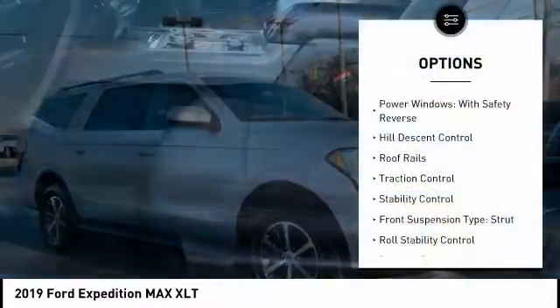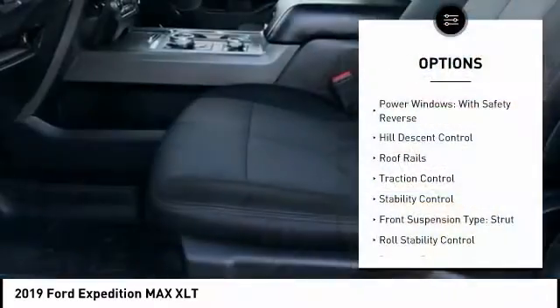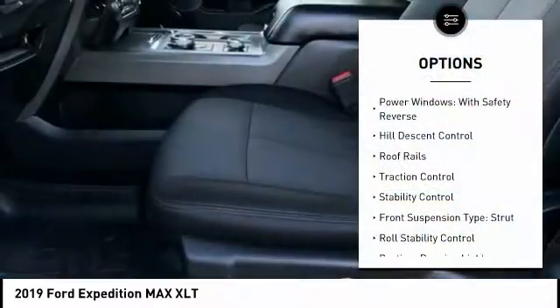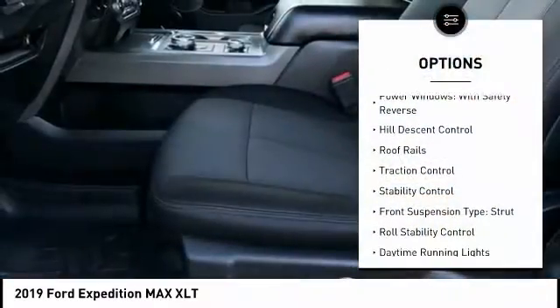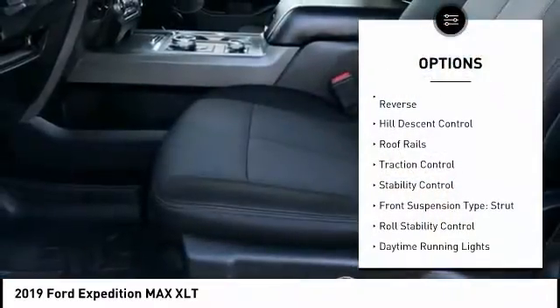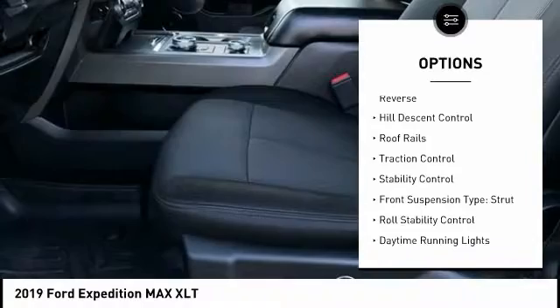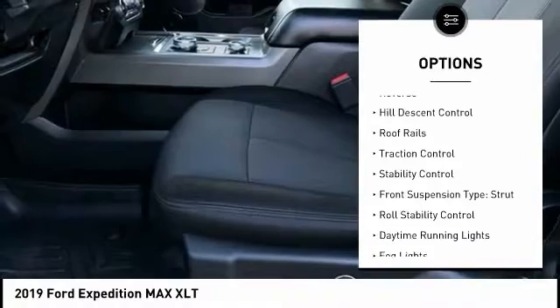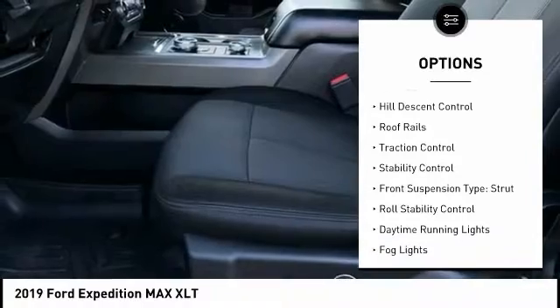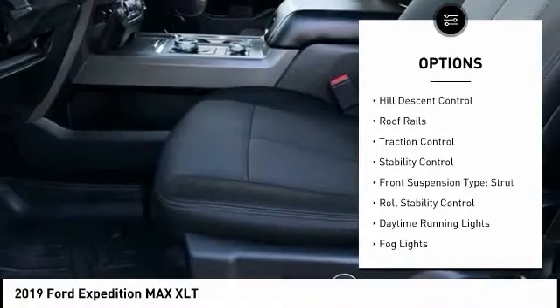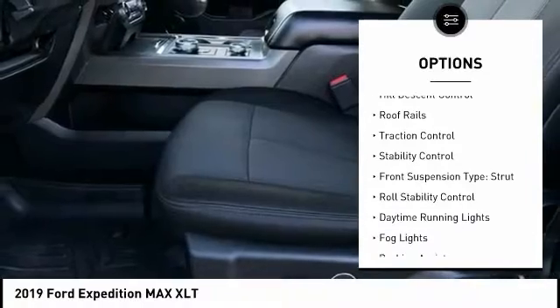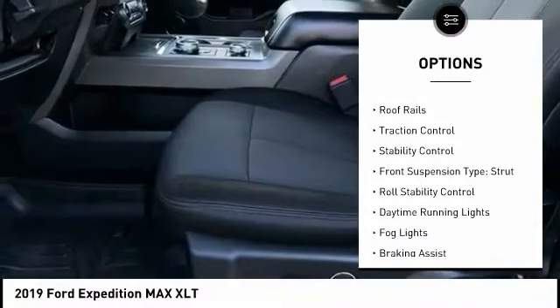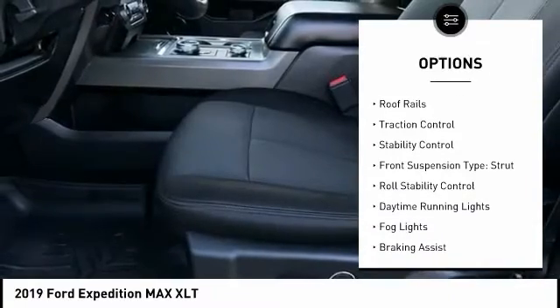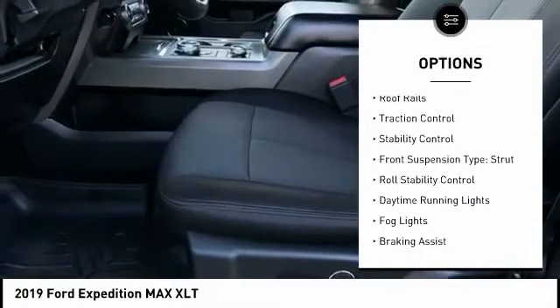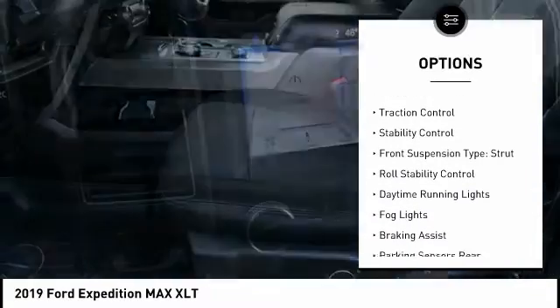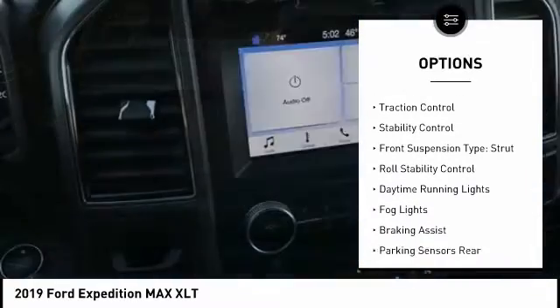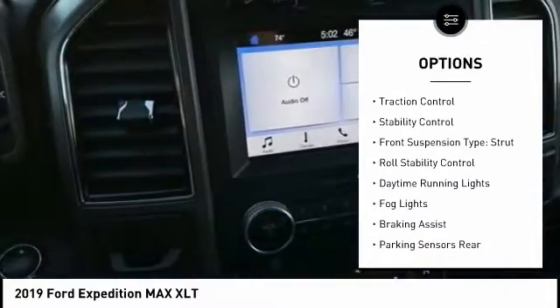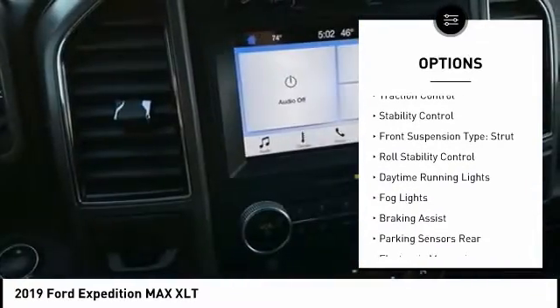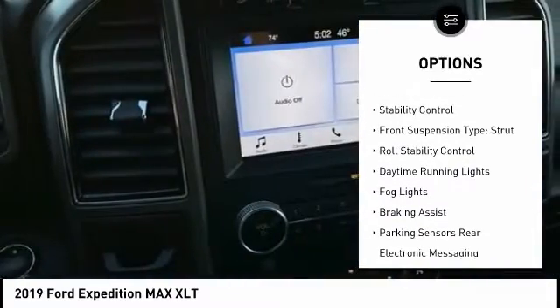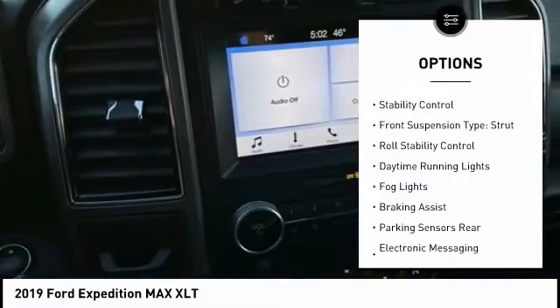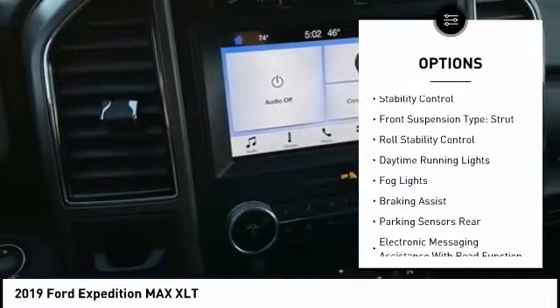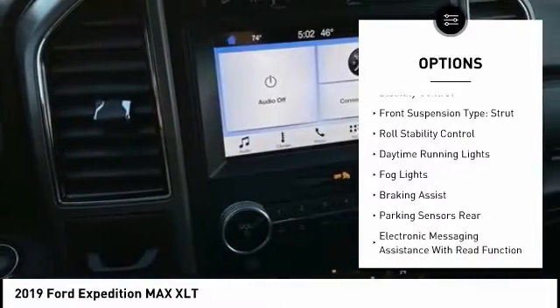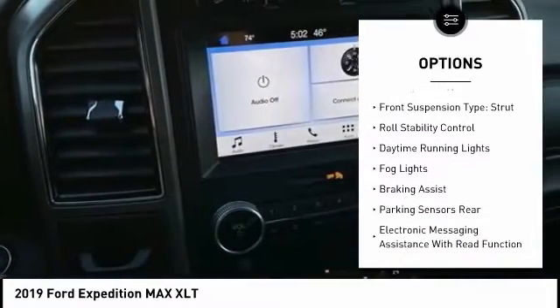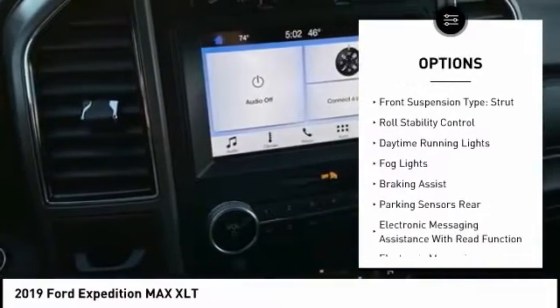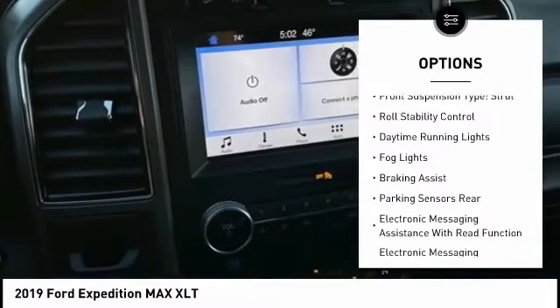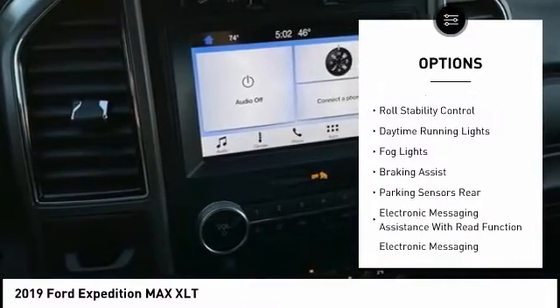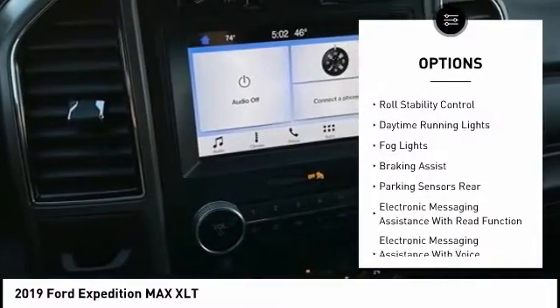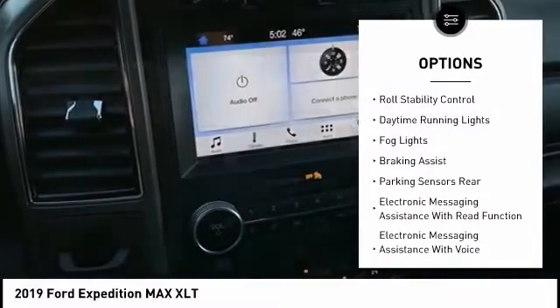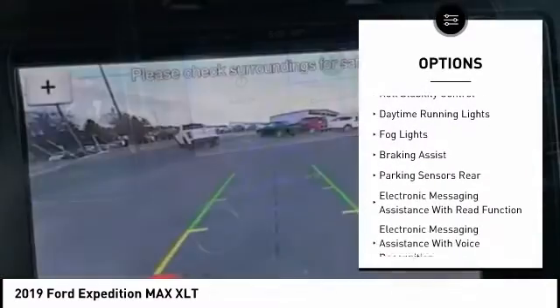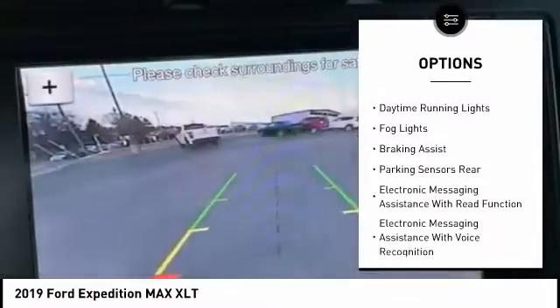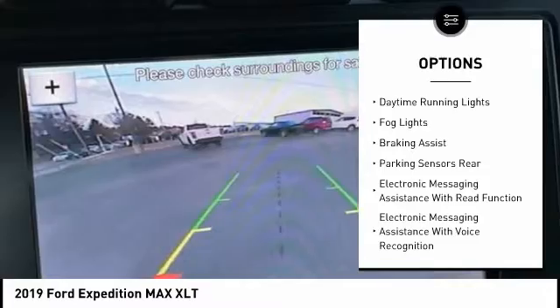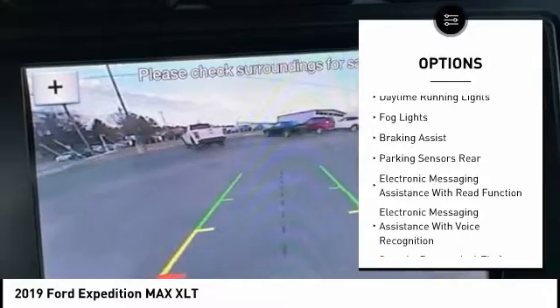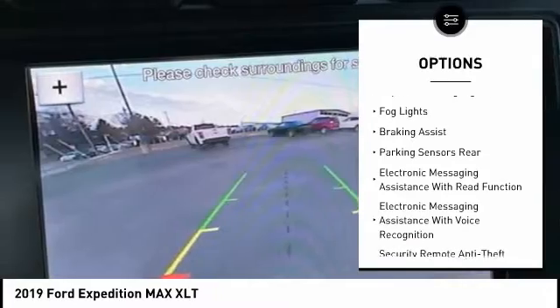Power windows with safety reverse. Hill descent control. Roof rails. Traction control. Stability control.